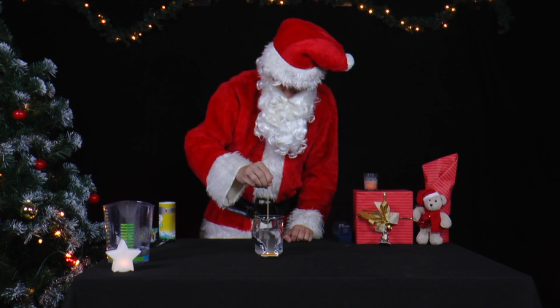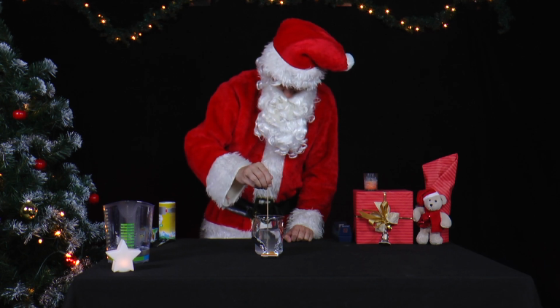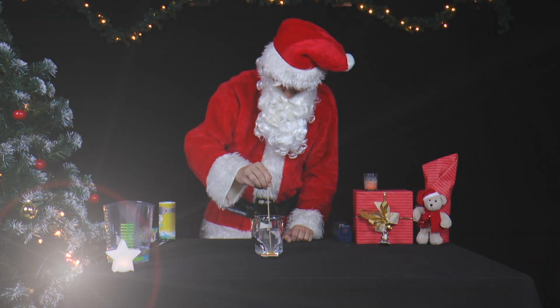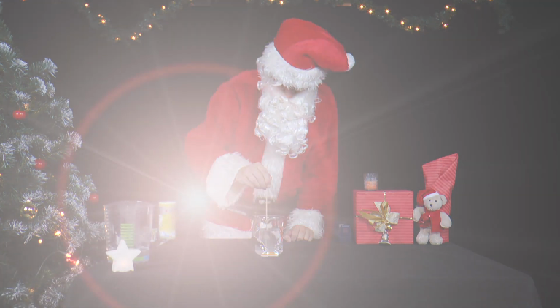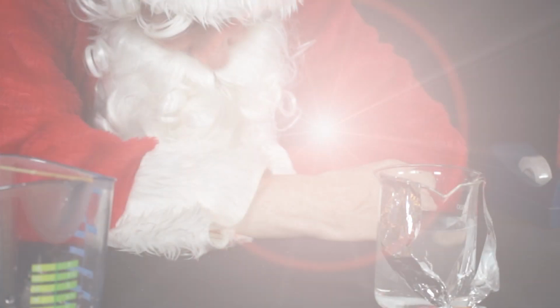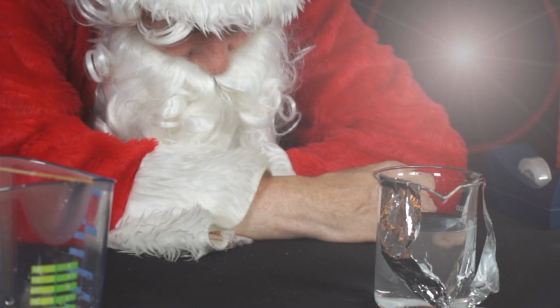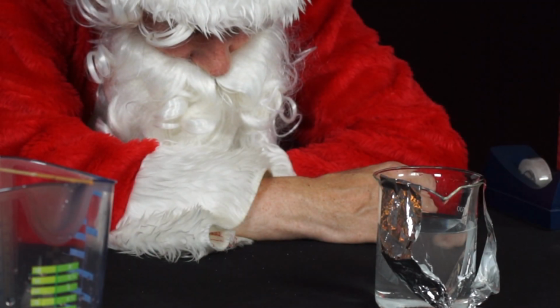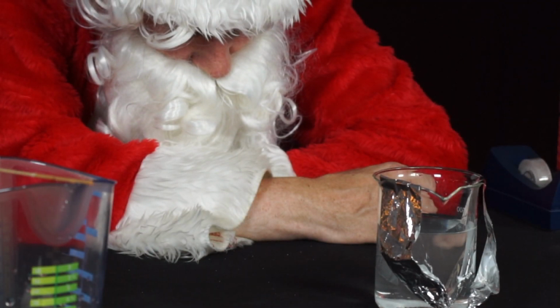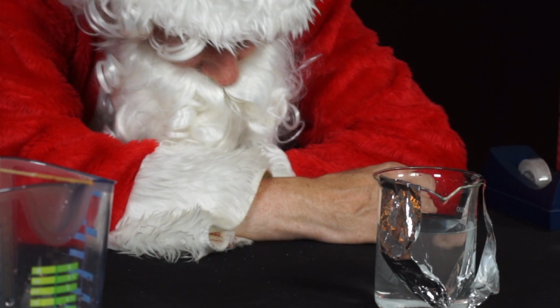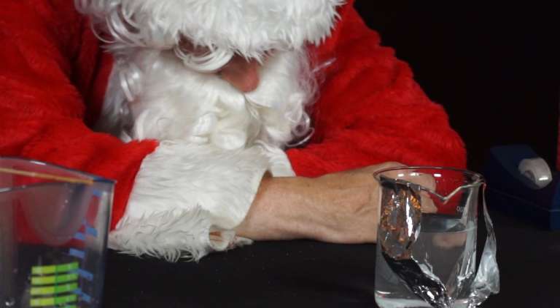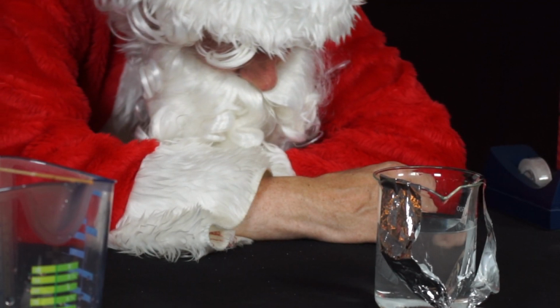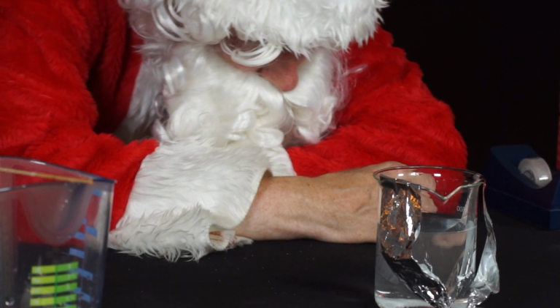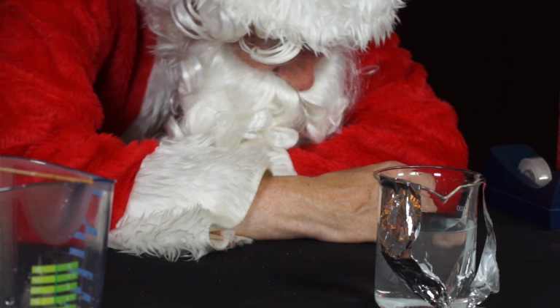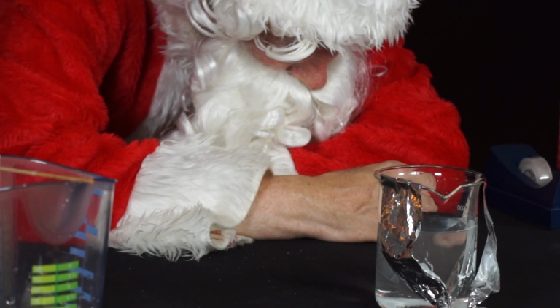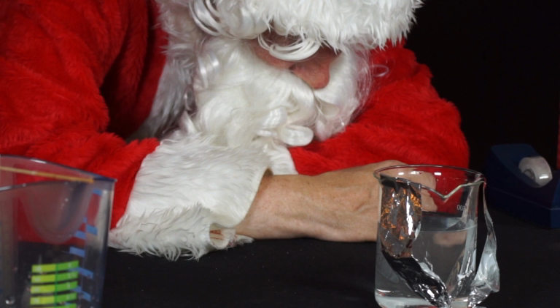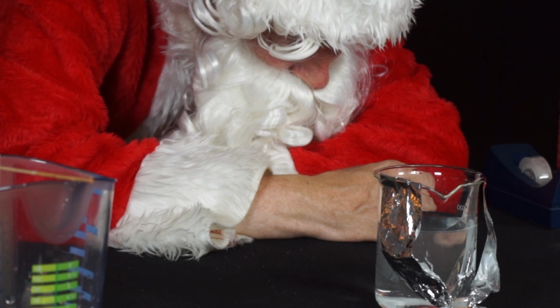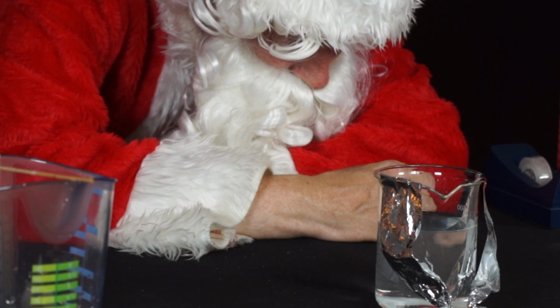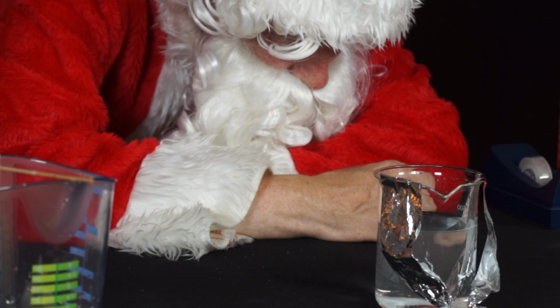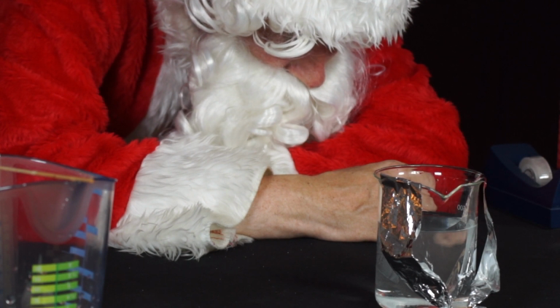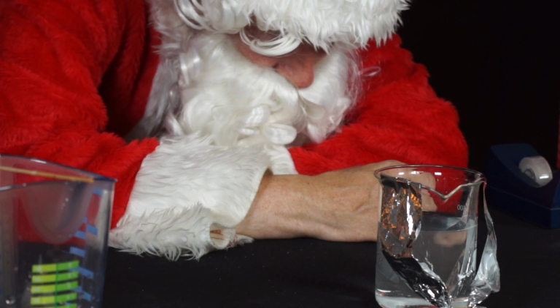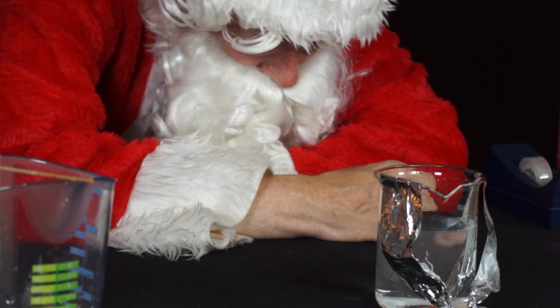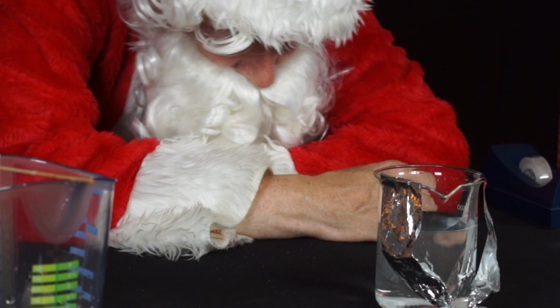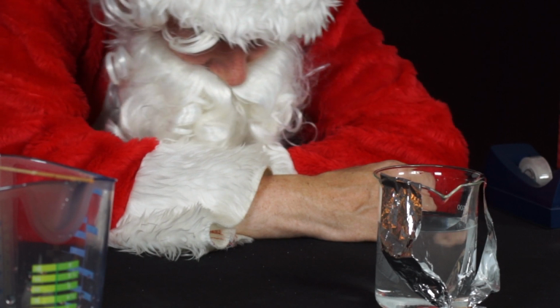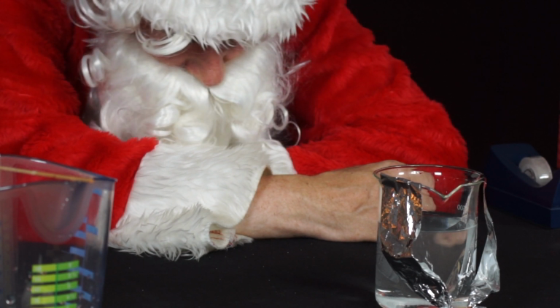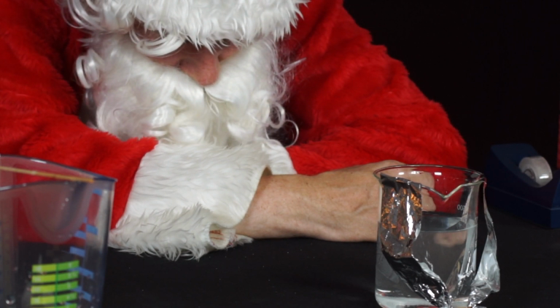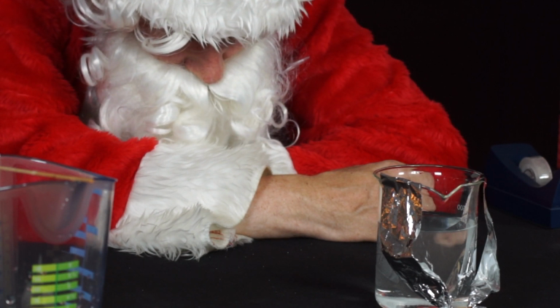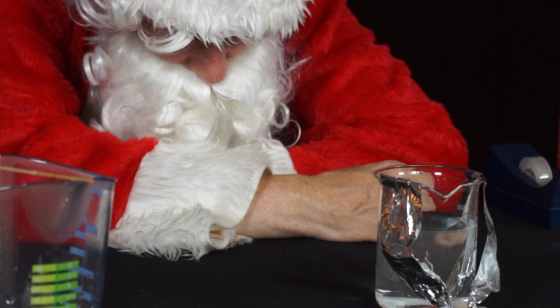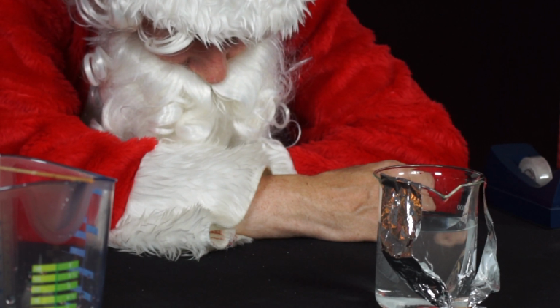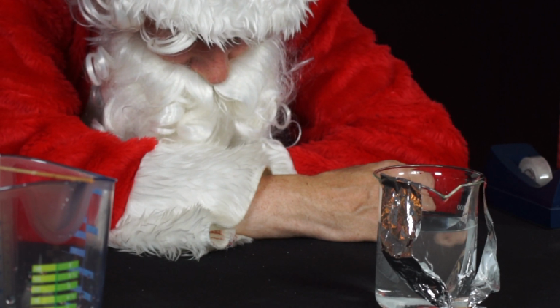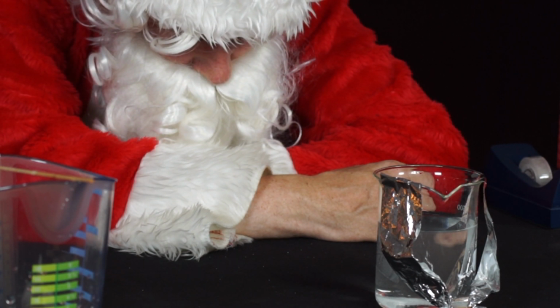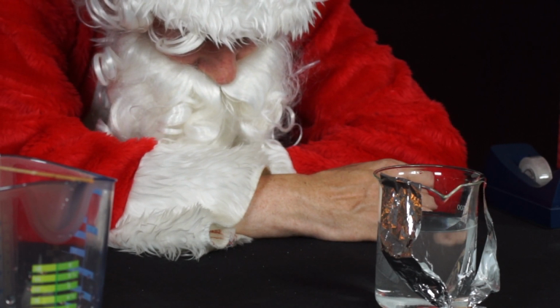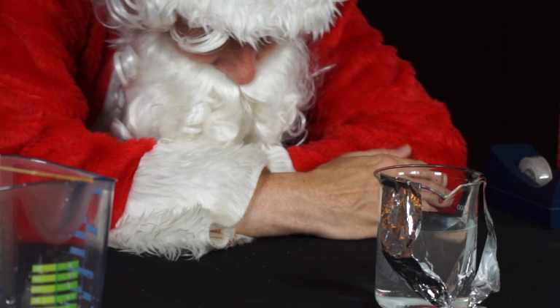Do not carry out the experiment for longer than two minutes. Then remove the aluminum foil from the glass. What does he observe?